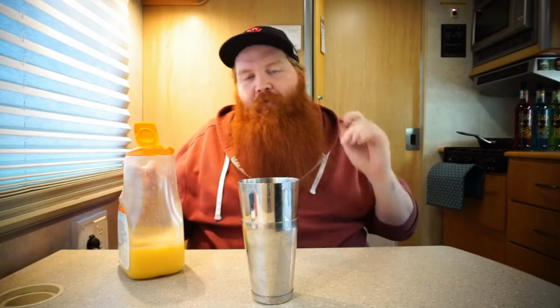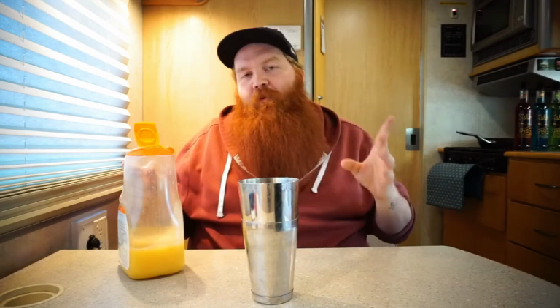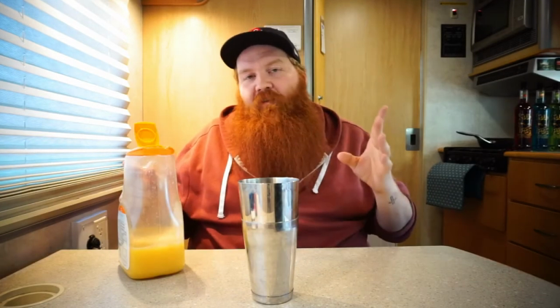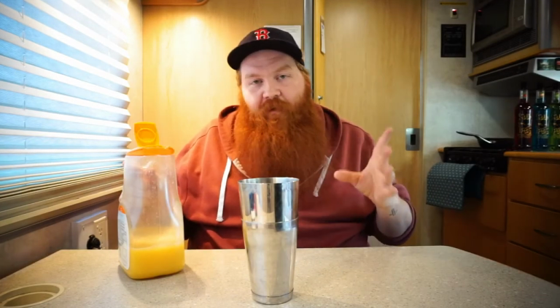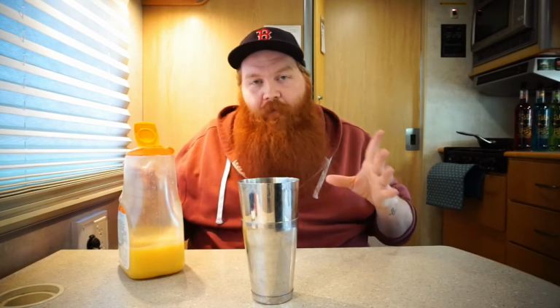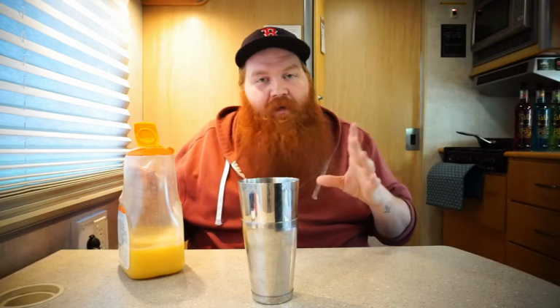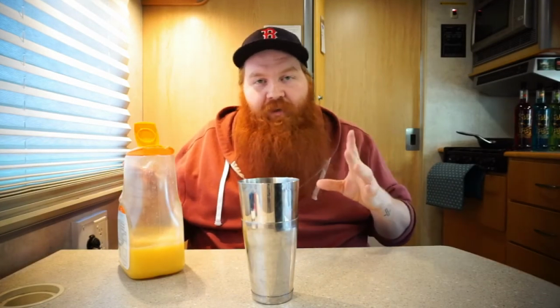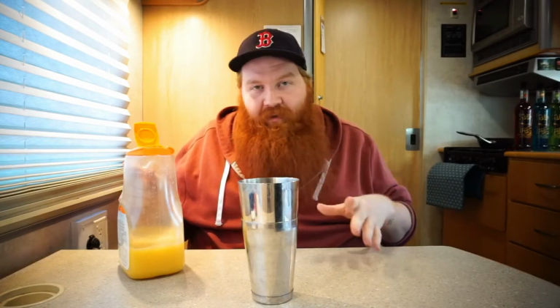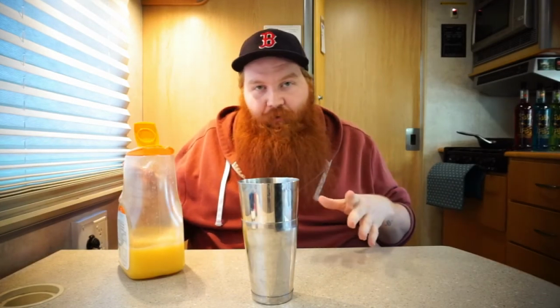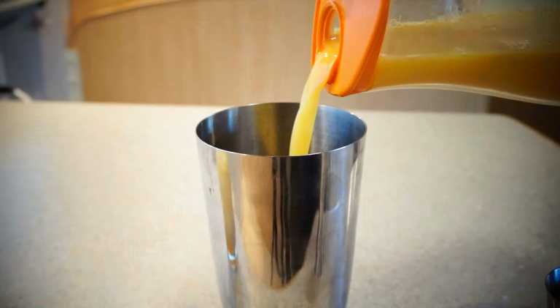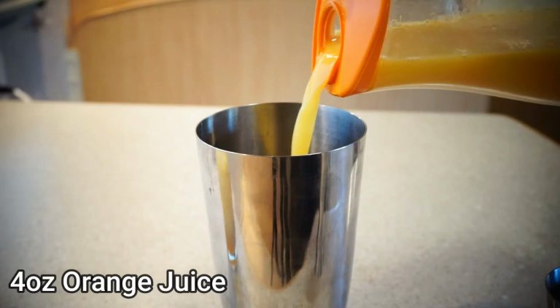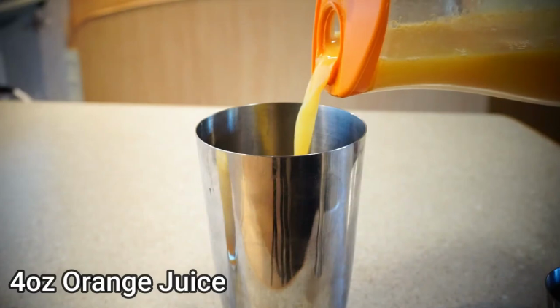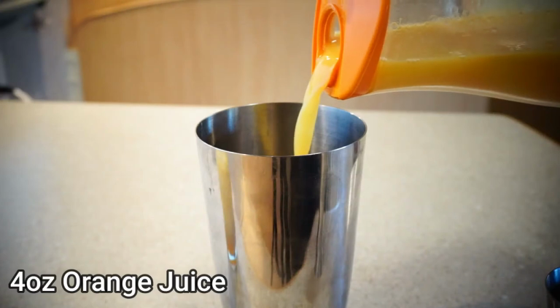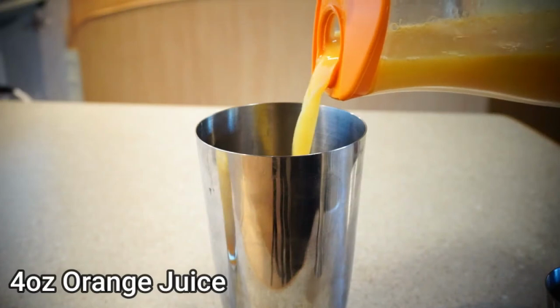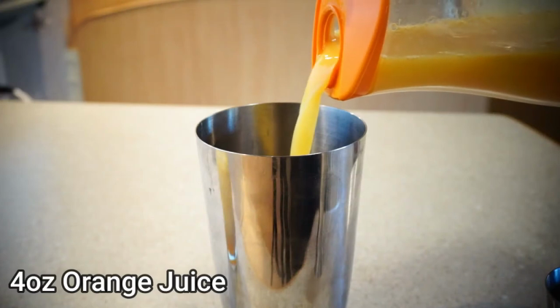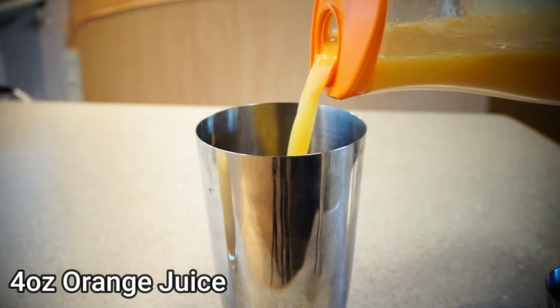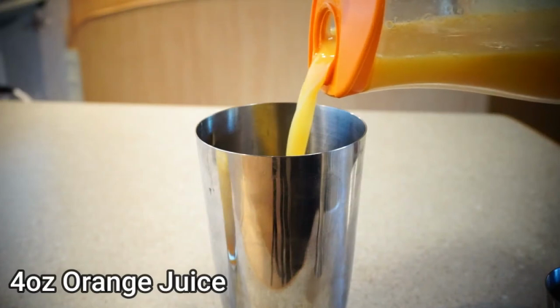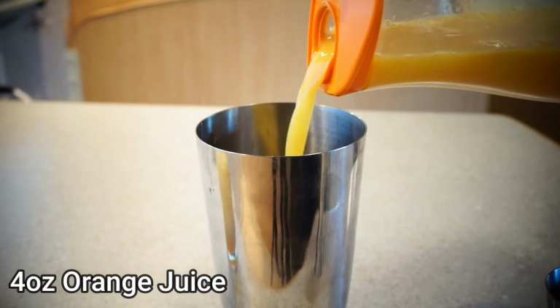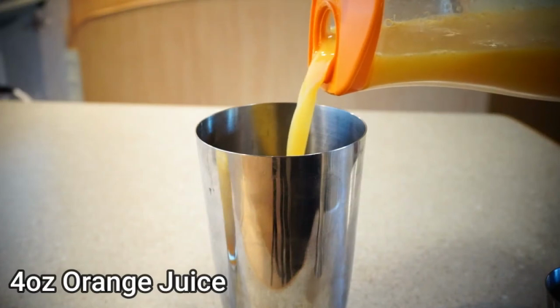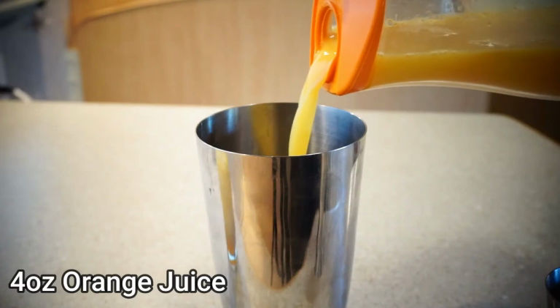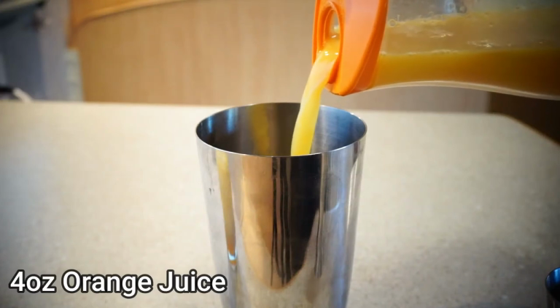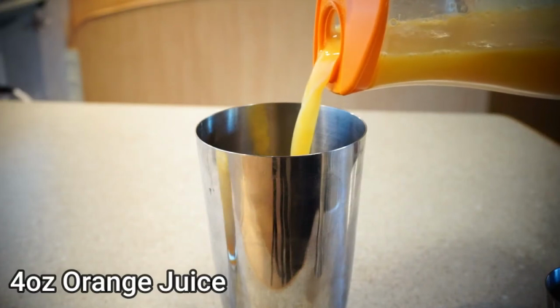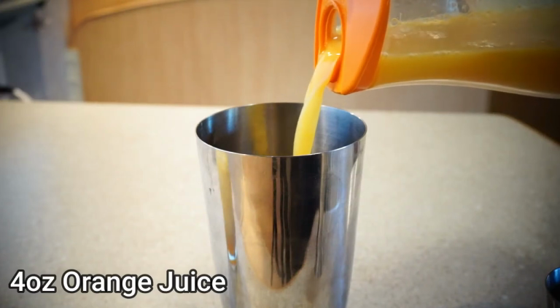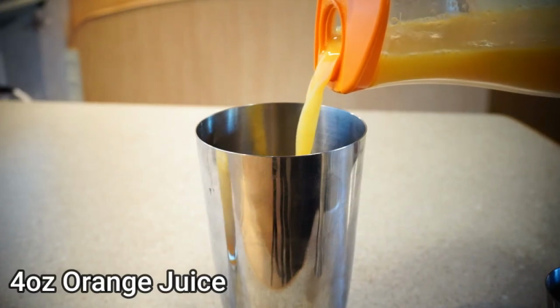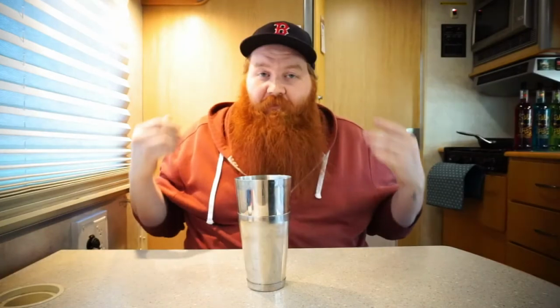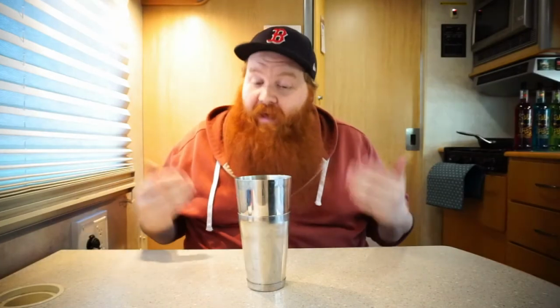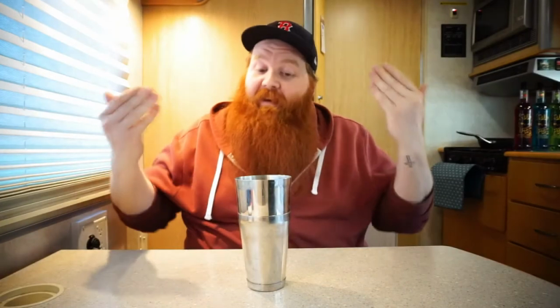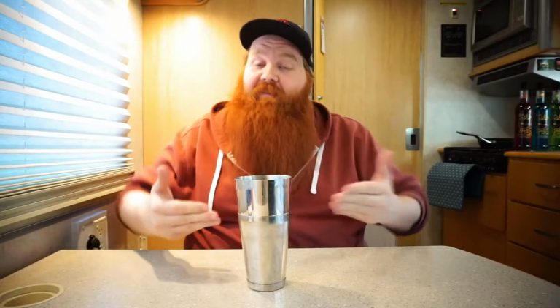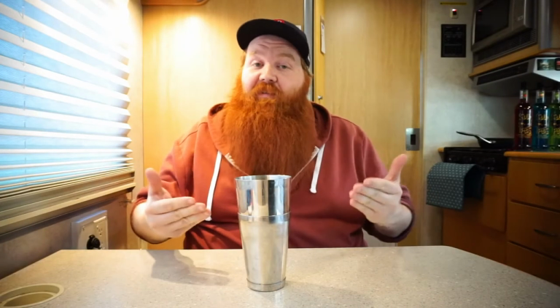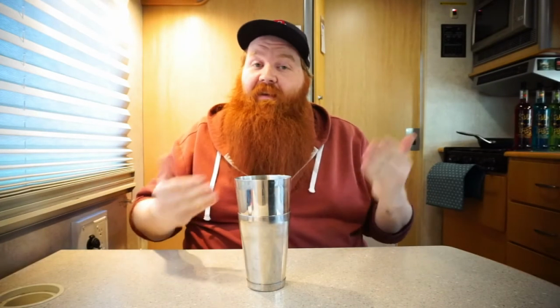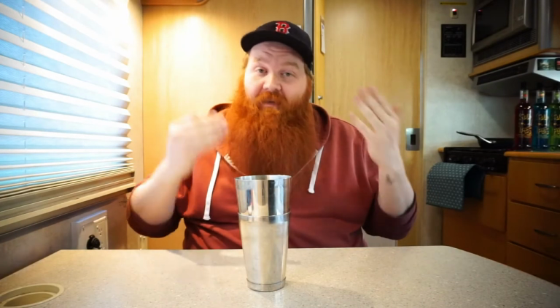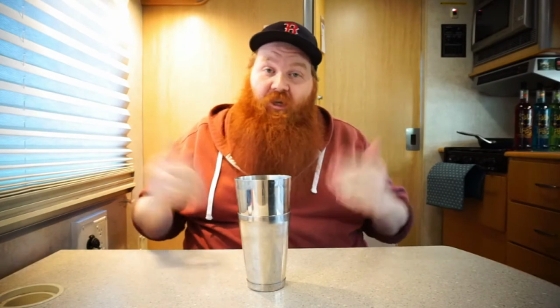I wouldn't worry too much about measuring it out. We're quarantine living, baby. There's no rules. Anything goes. After that, add ice to your tin and then shake.